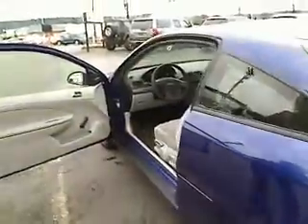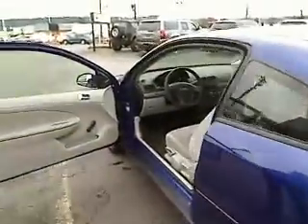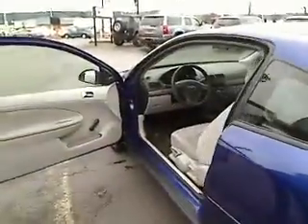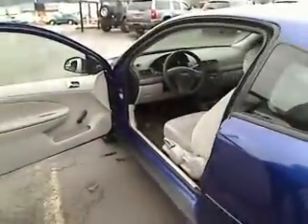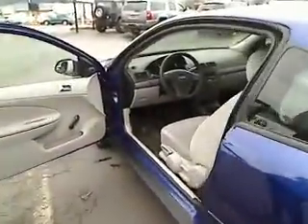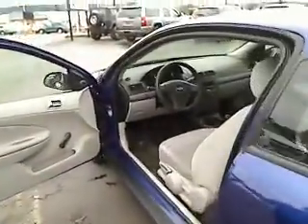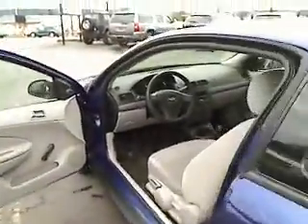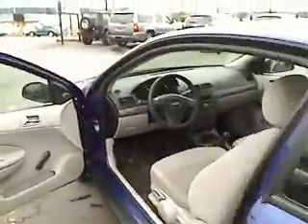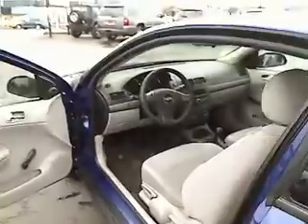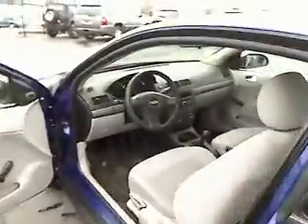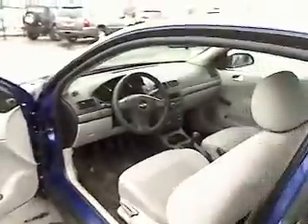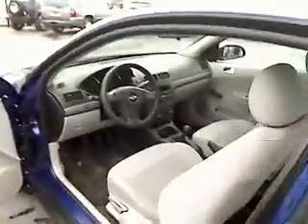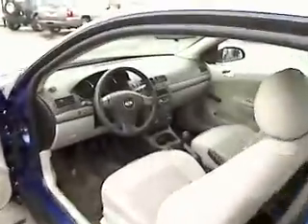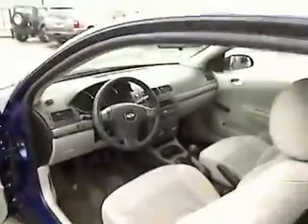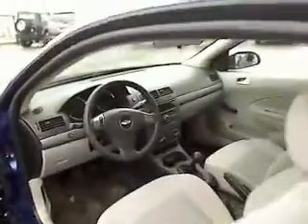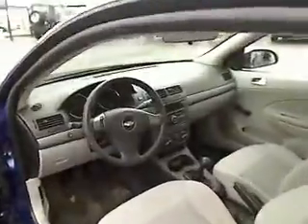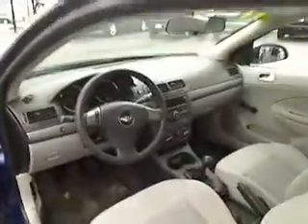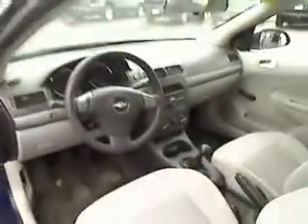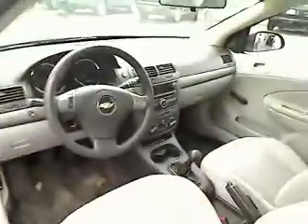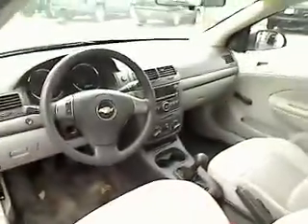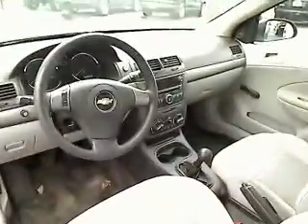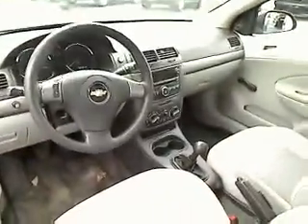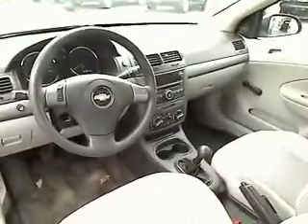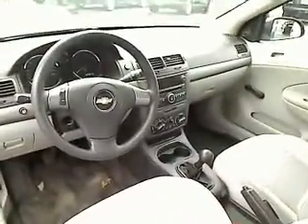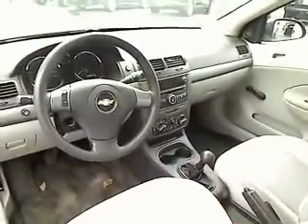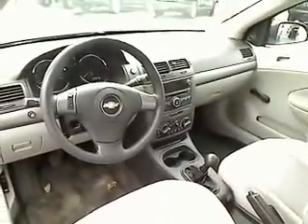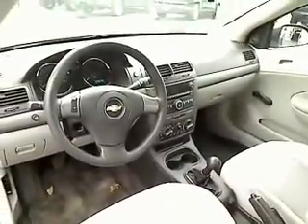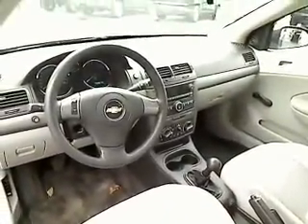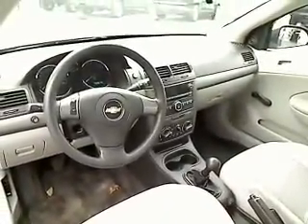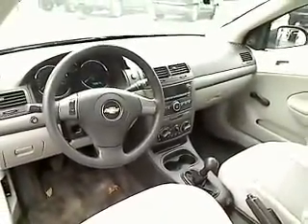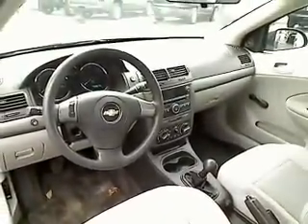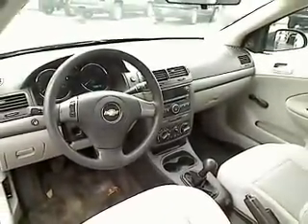Let's take a peek at the interior. We have light beige interior, AM FM stereo, air conditioning, cruise control.